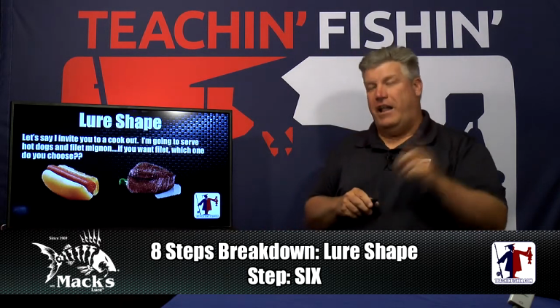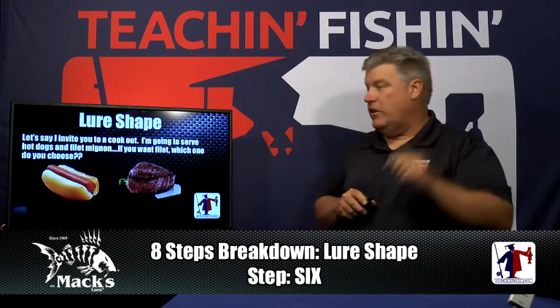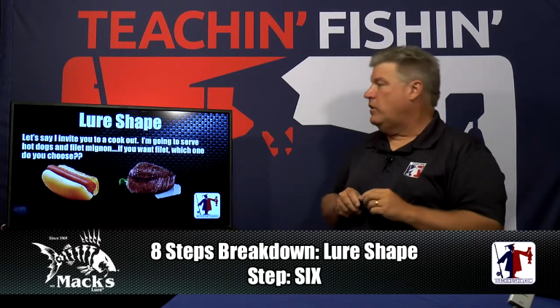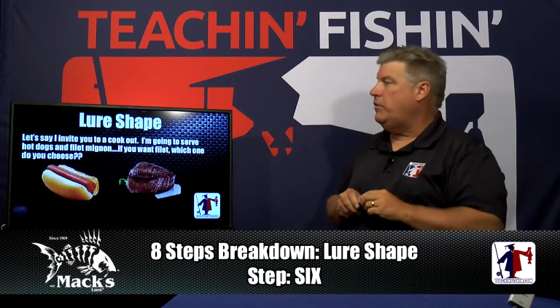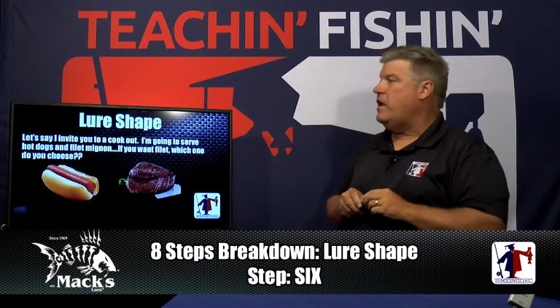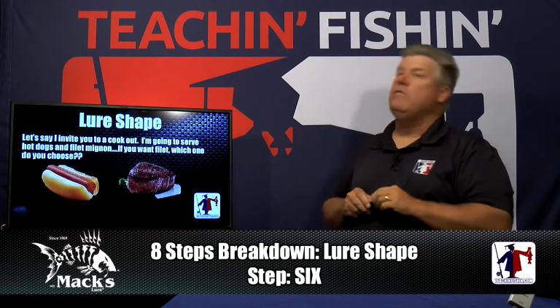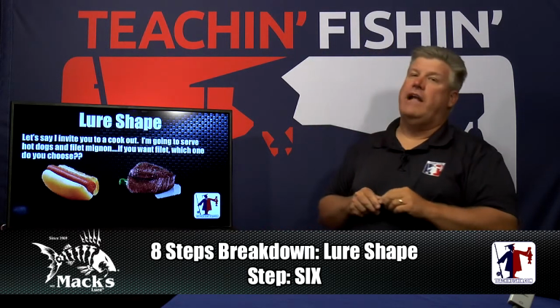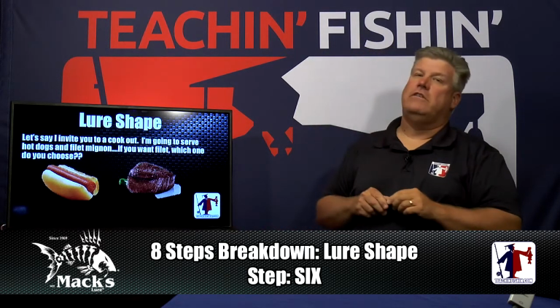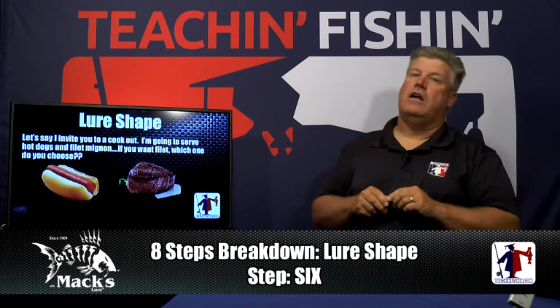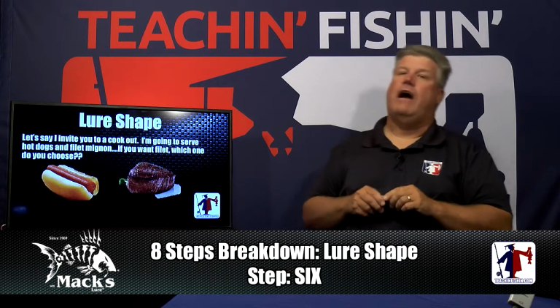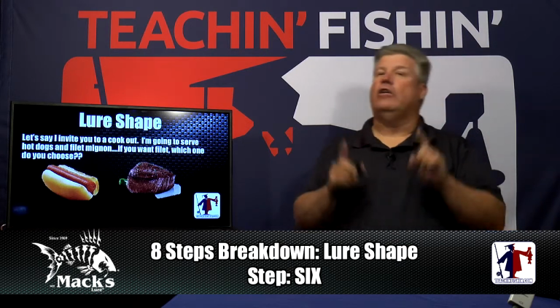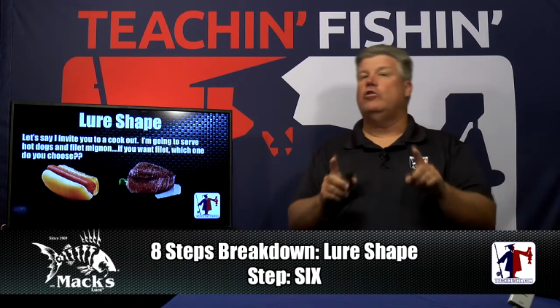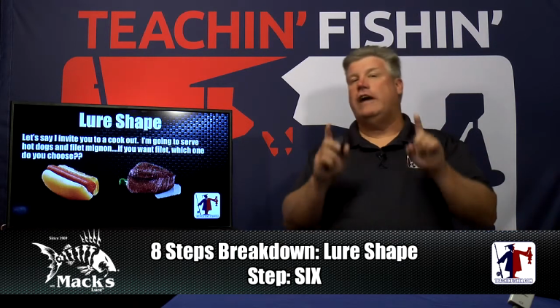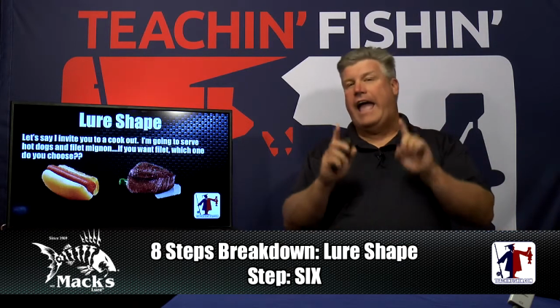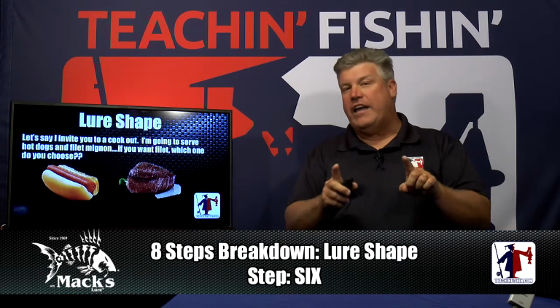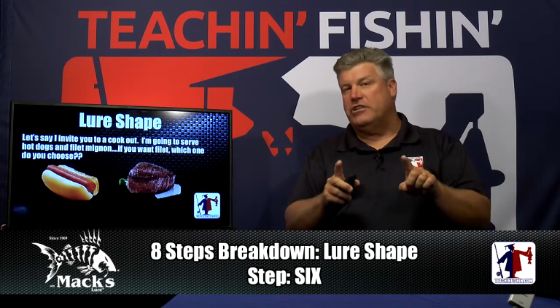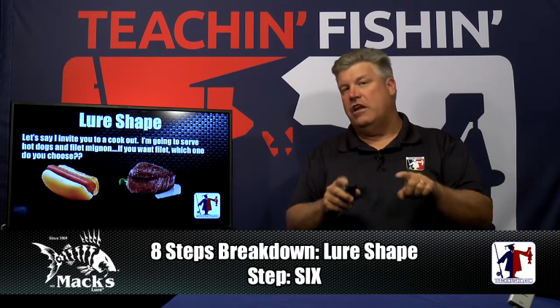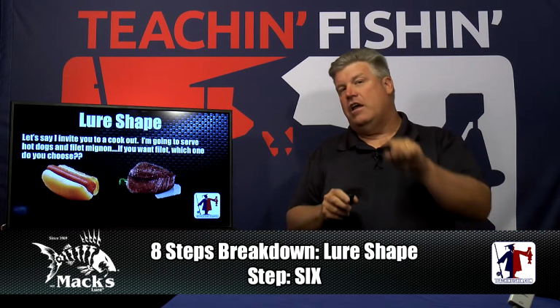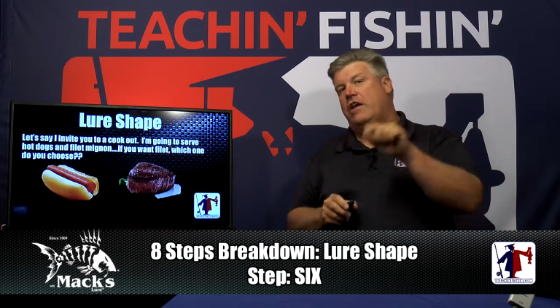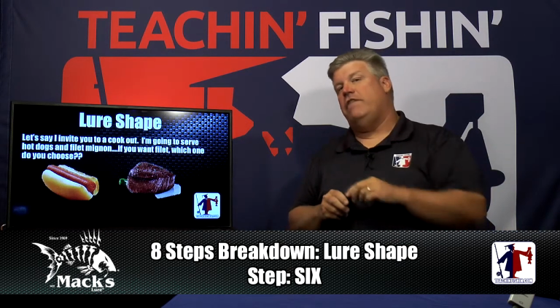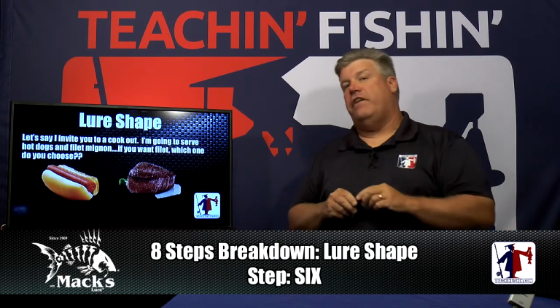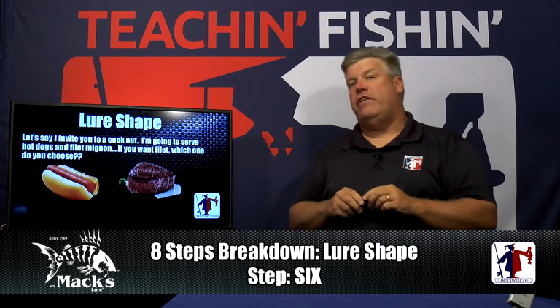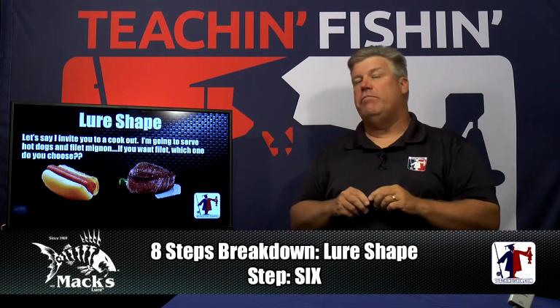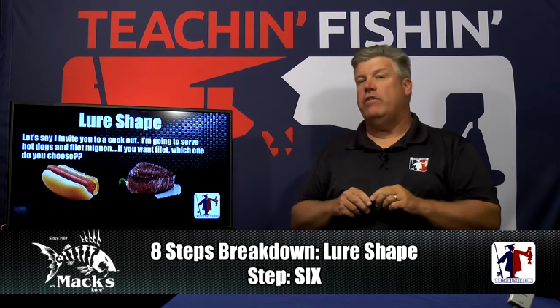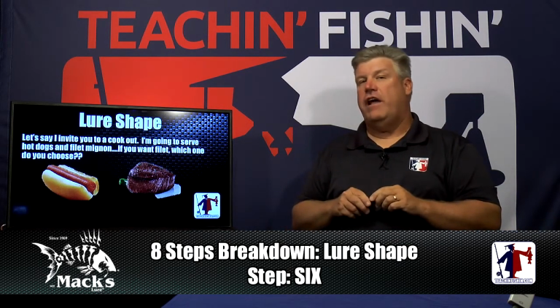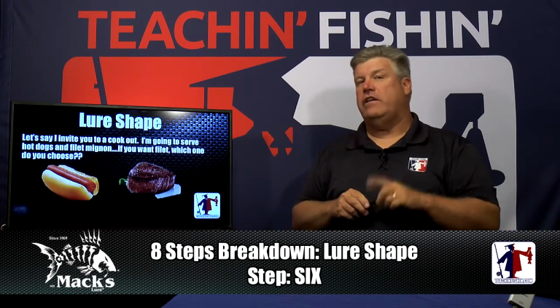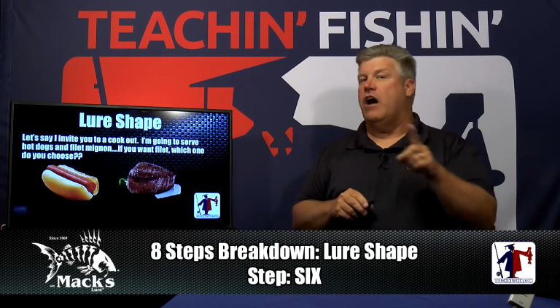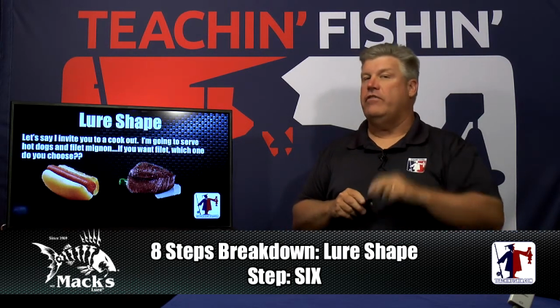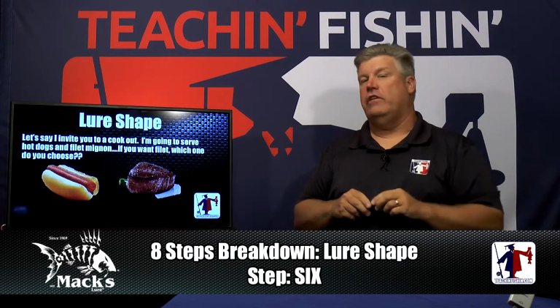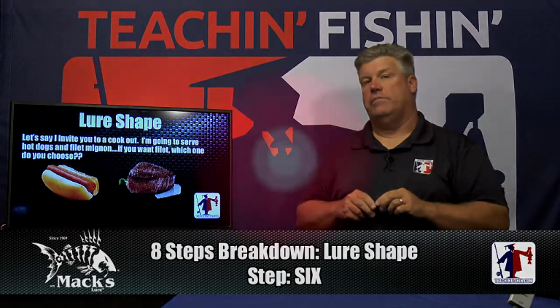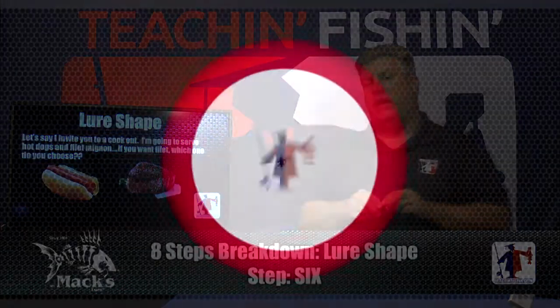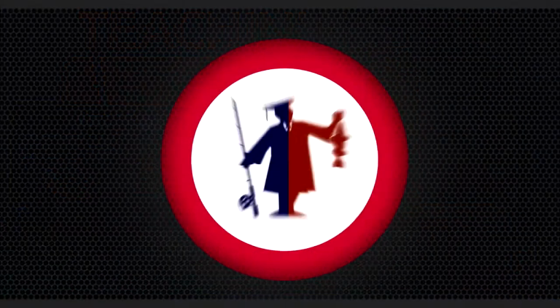Let's take a quick break and we'll be back to talk about lure action — another very important factor that's often overlooked by anglers.